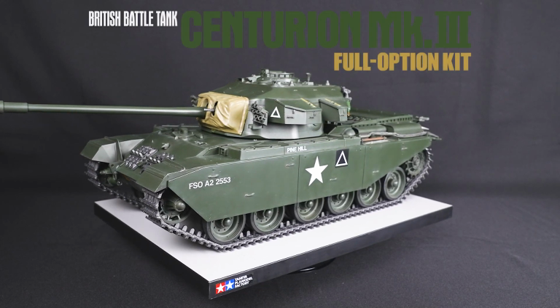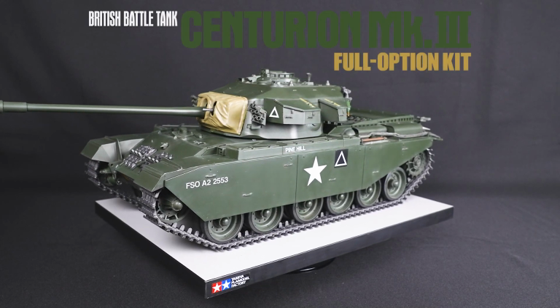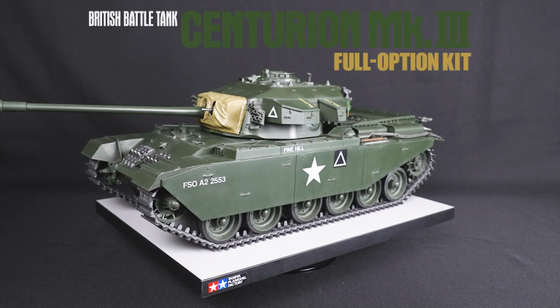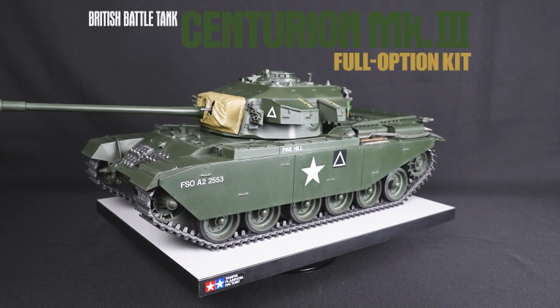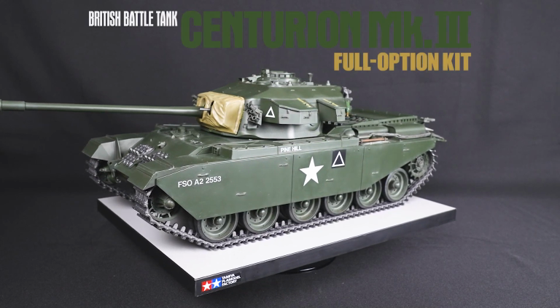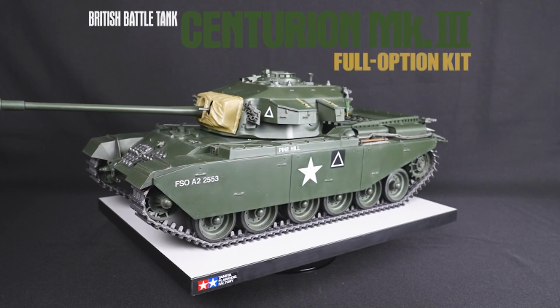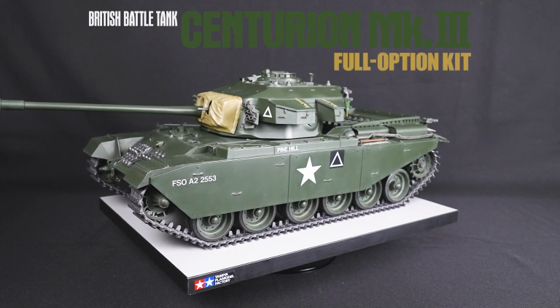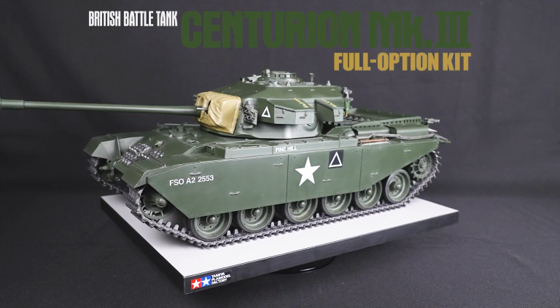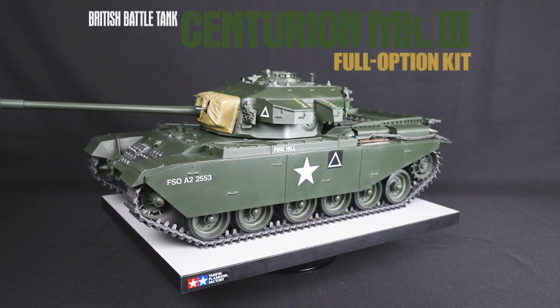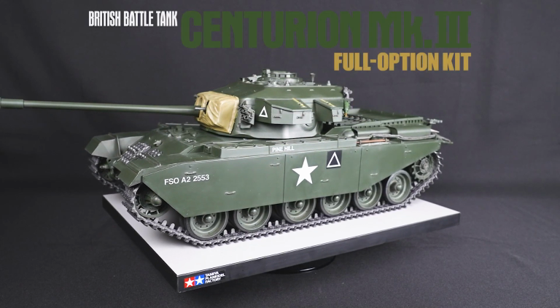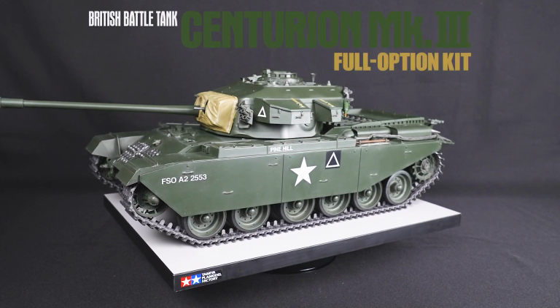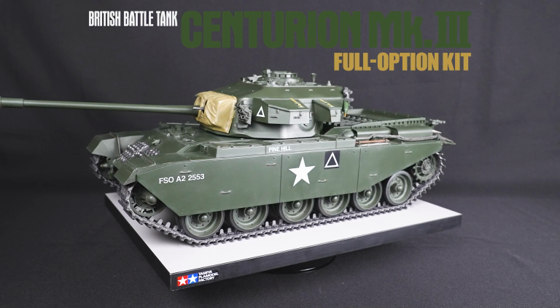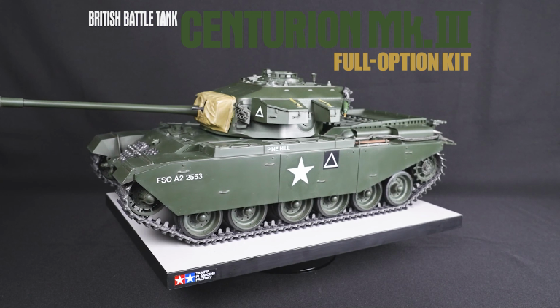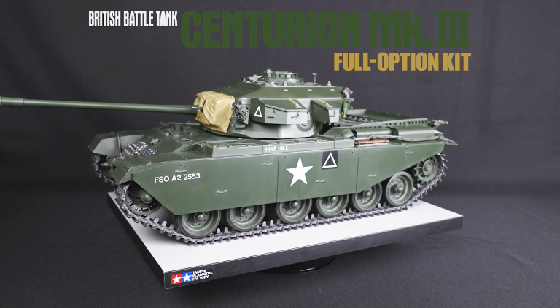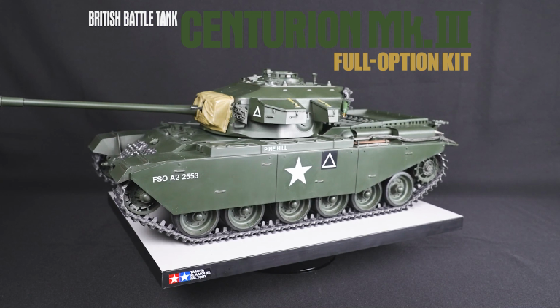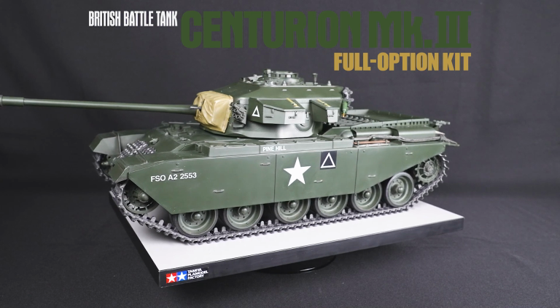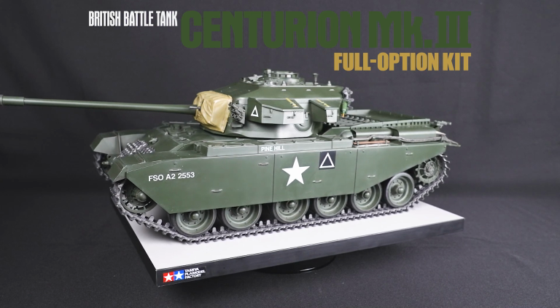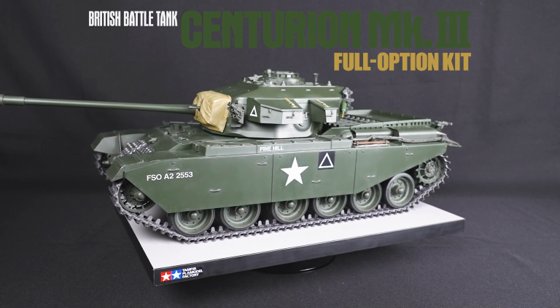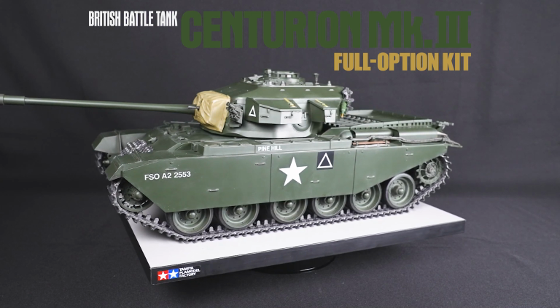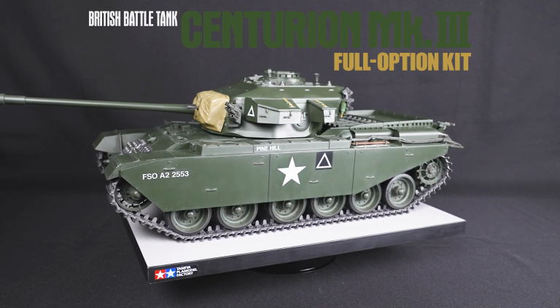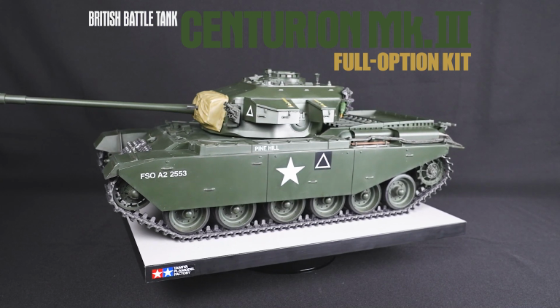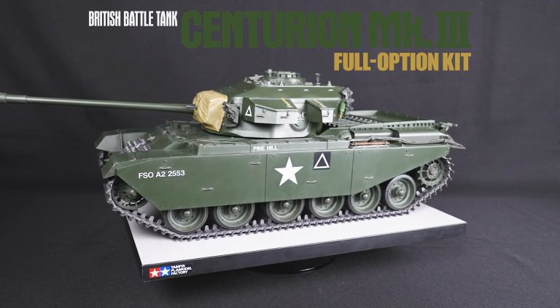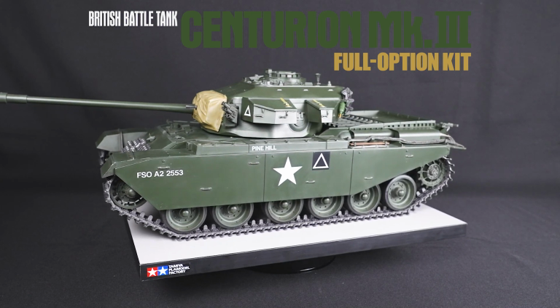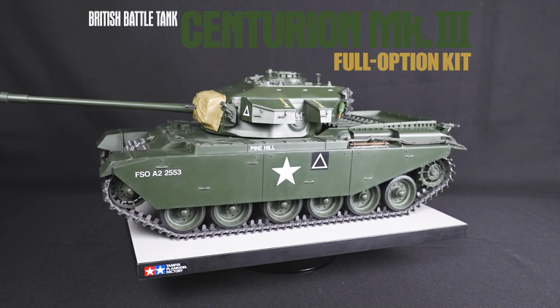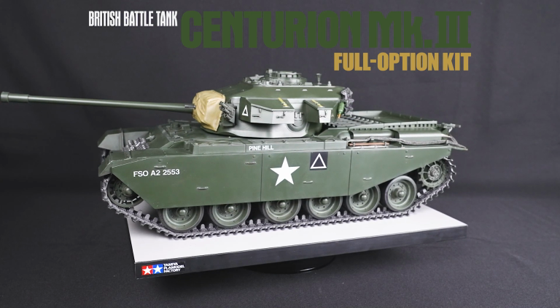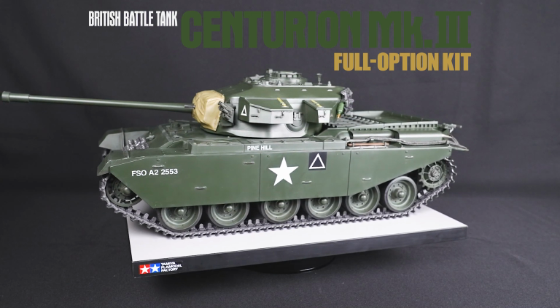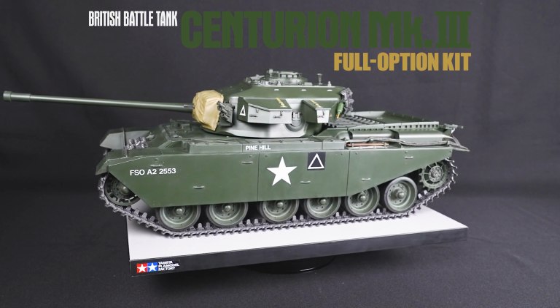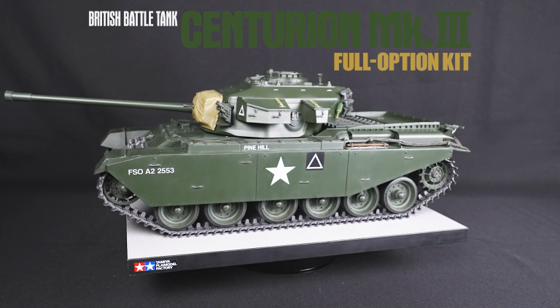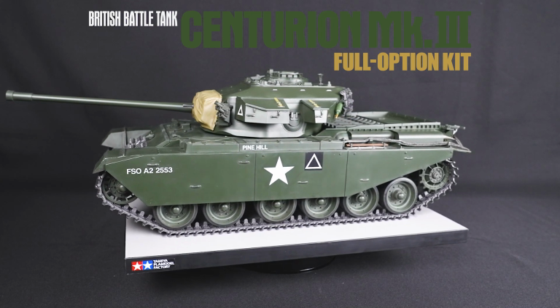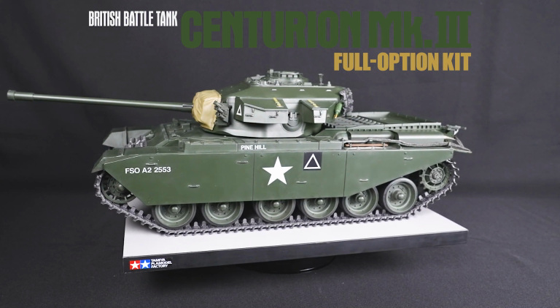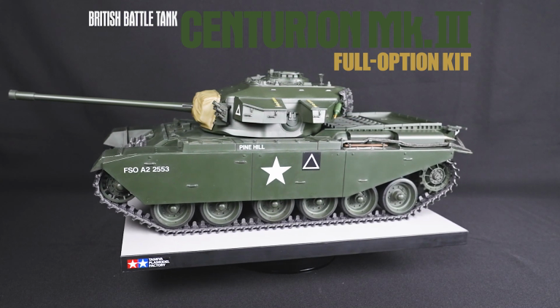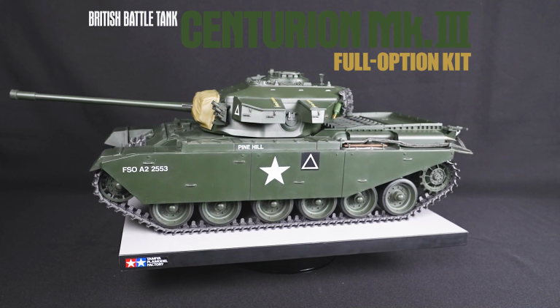We can't wait to see our RC tank aficionados take on this new recreation.